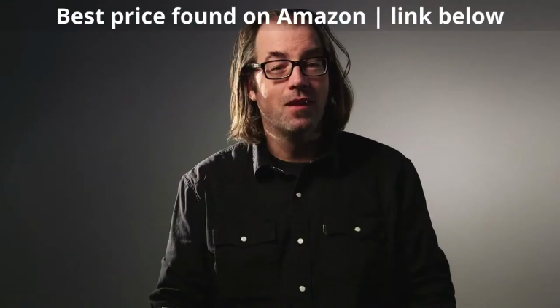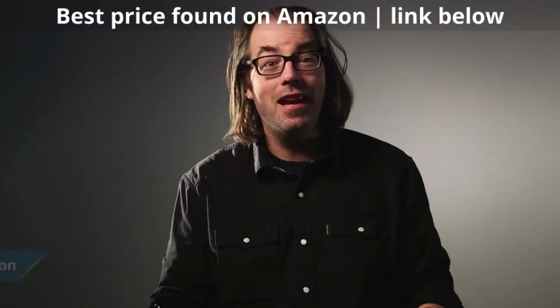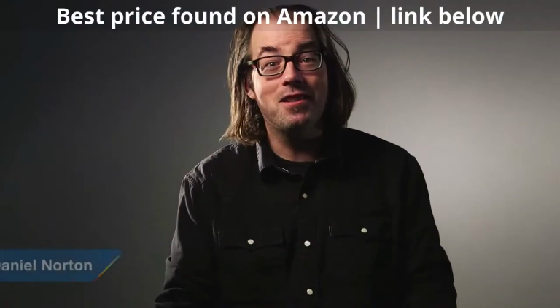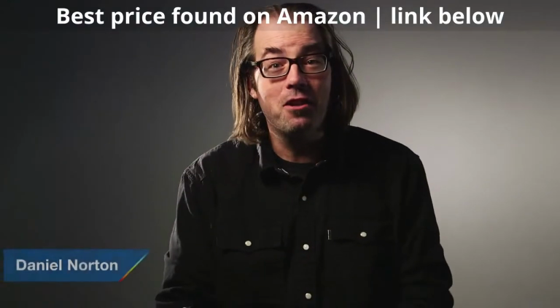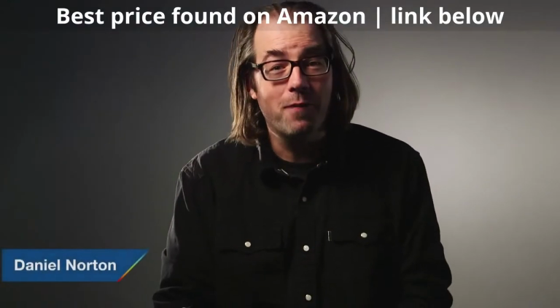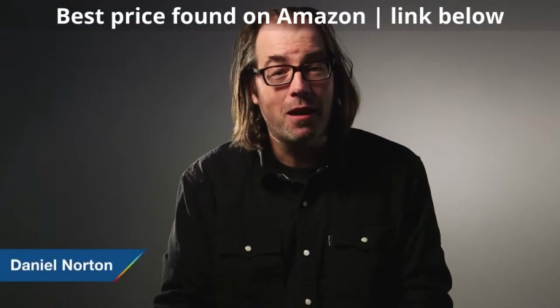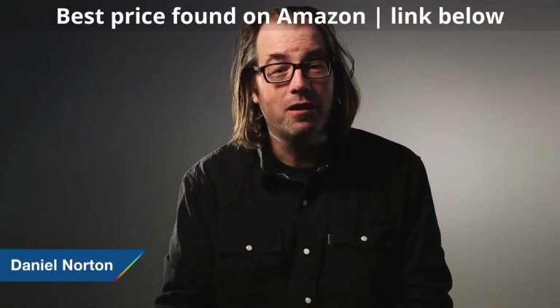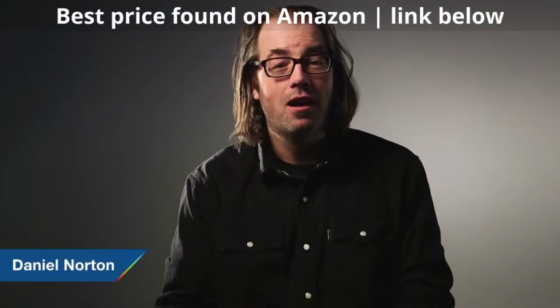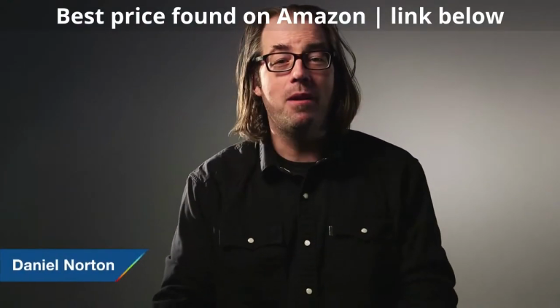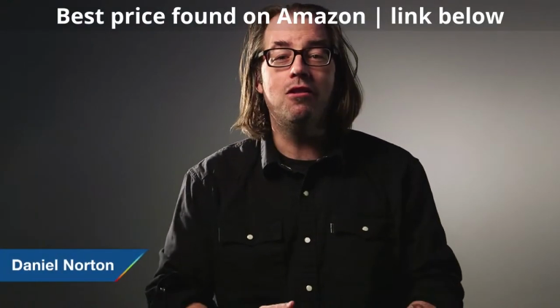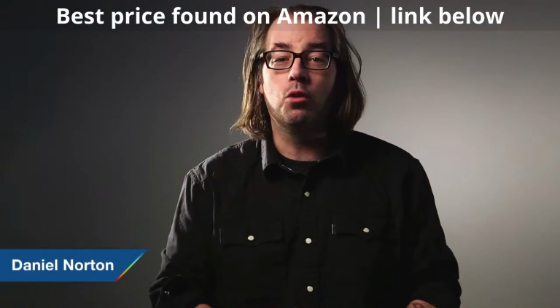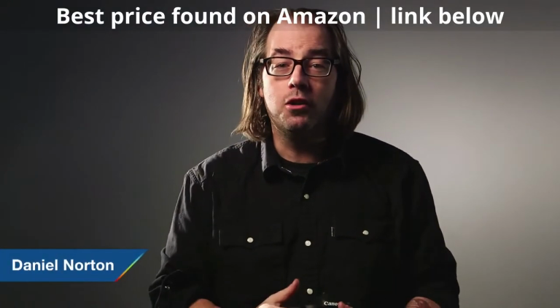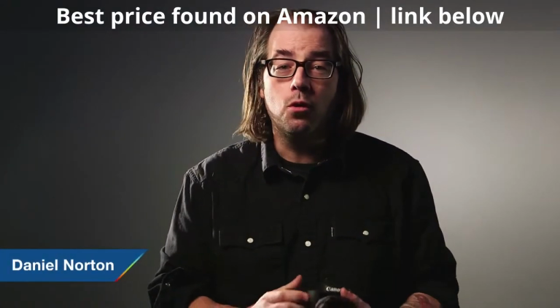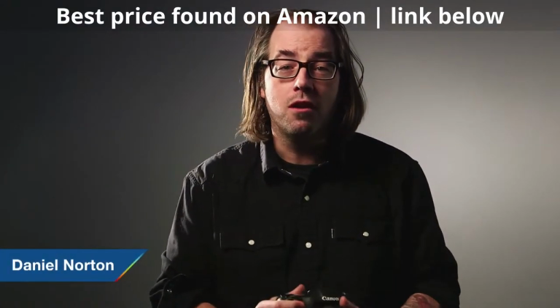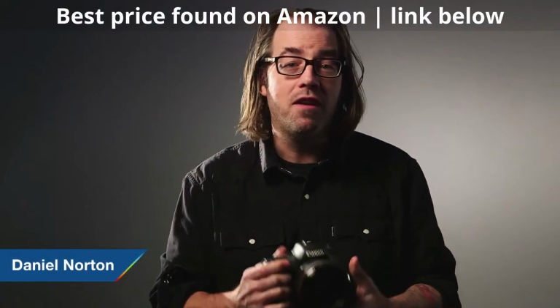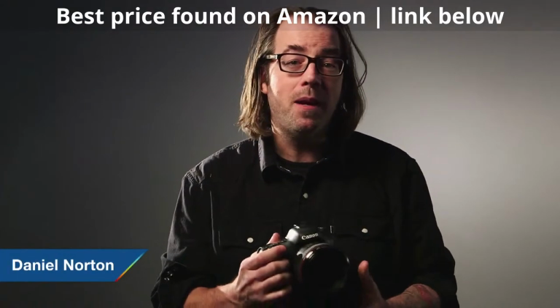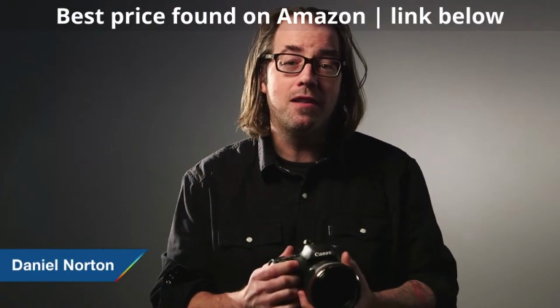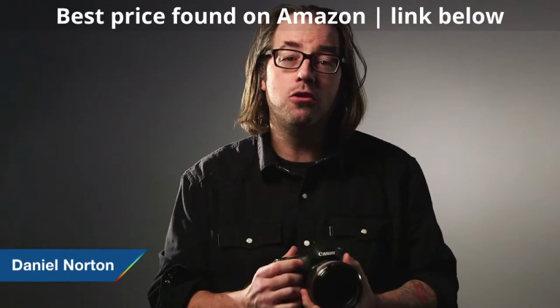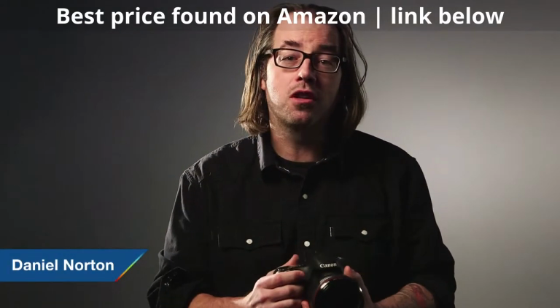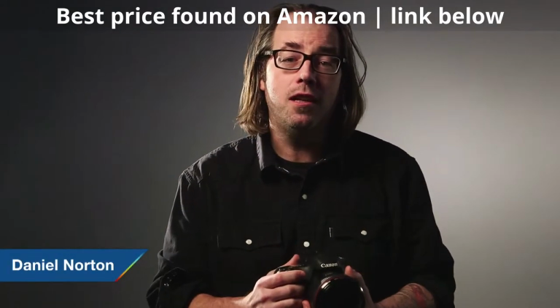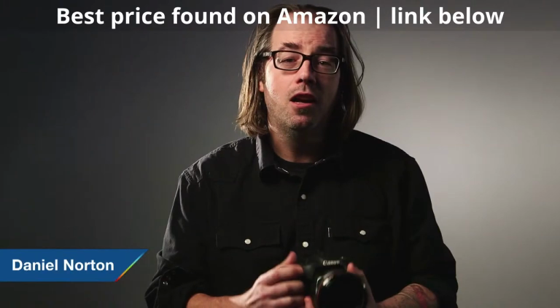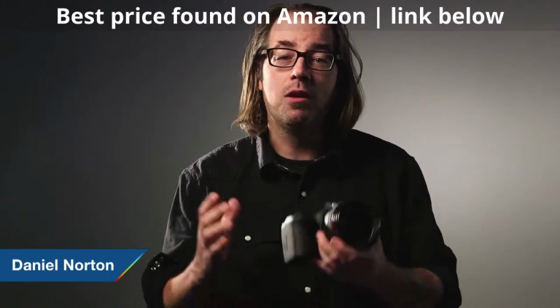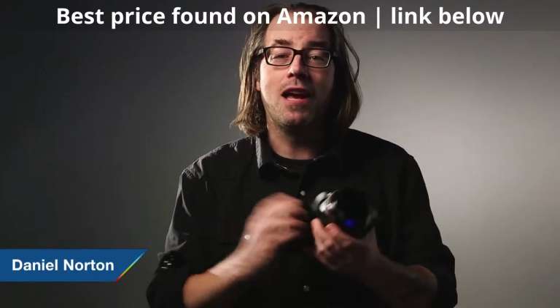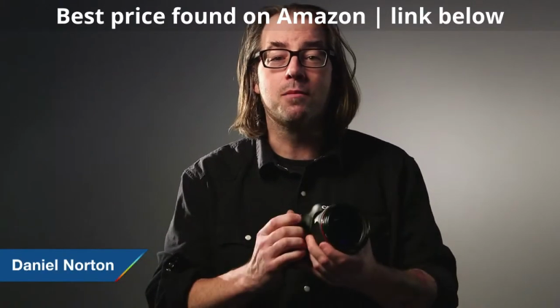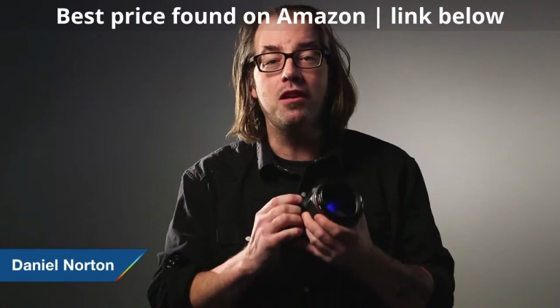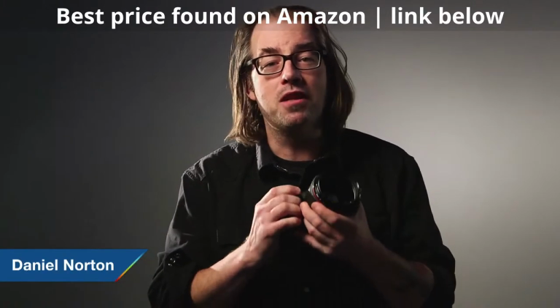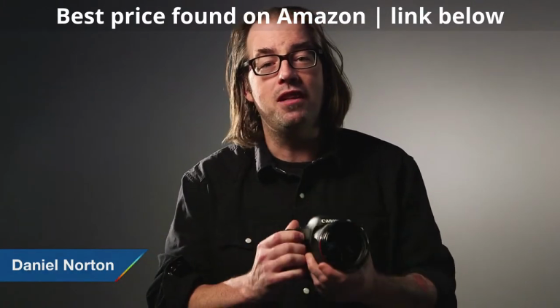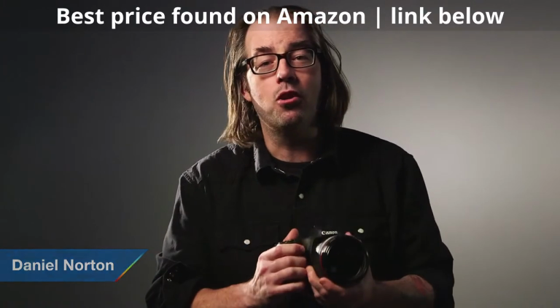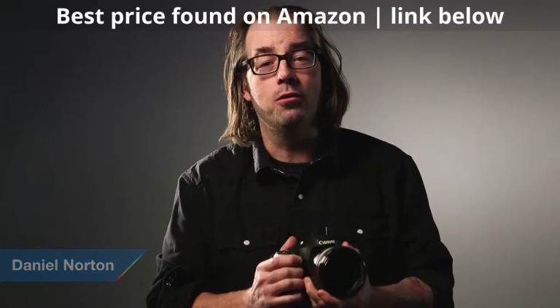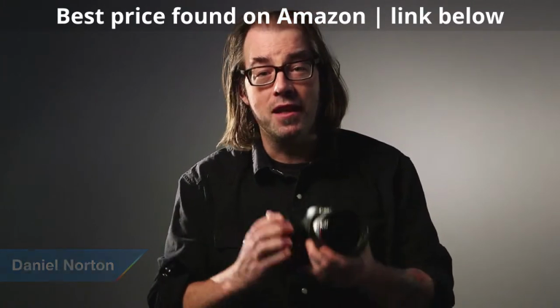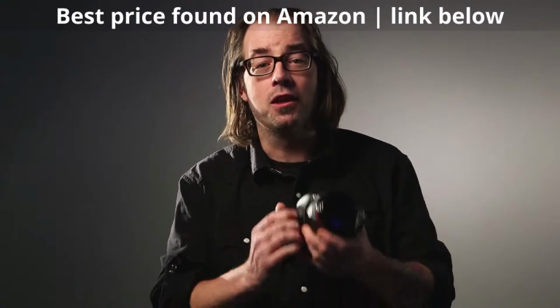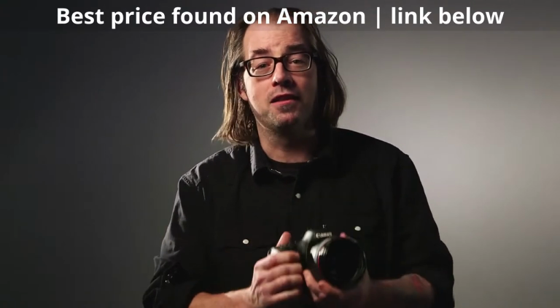Hey, this is Daniel from Adorama. I'm here in the world headquarters in our event space here in New York City with Canon's brand new 7D Mark II. Let's take a look at this.